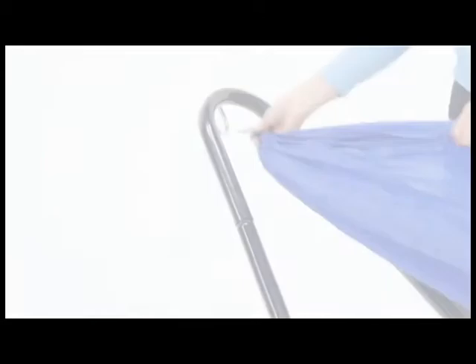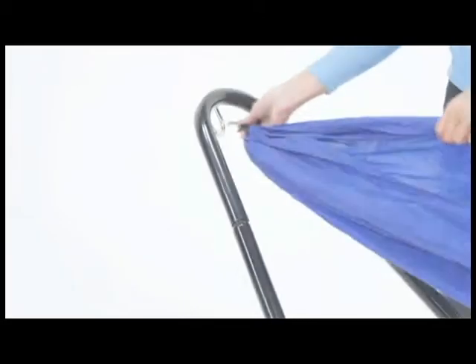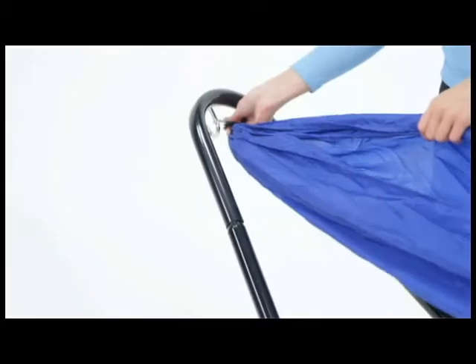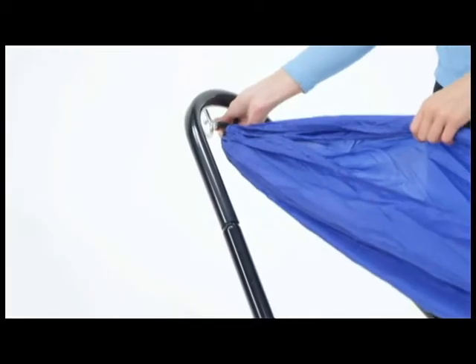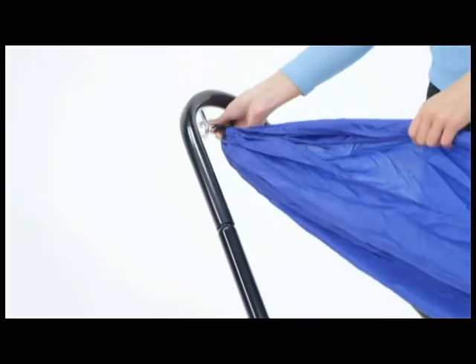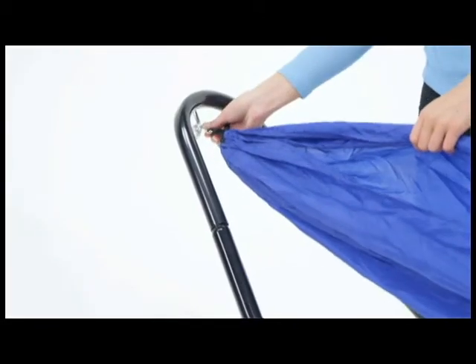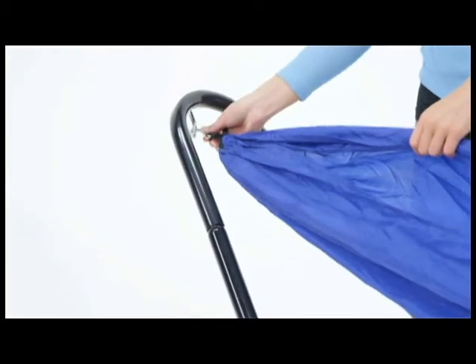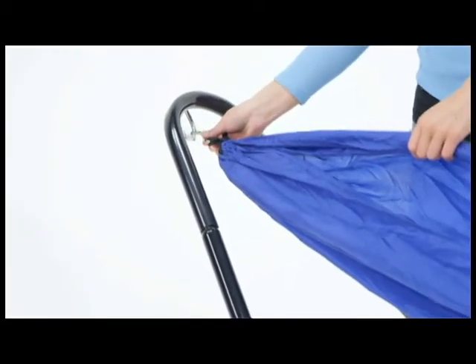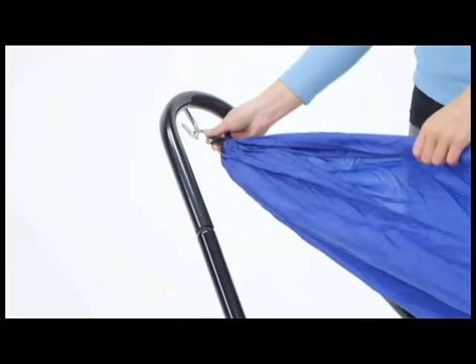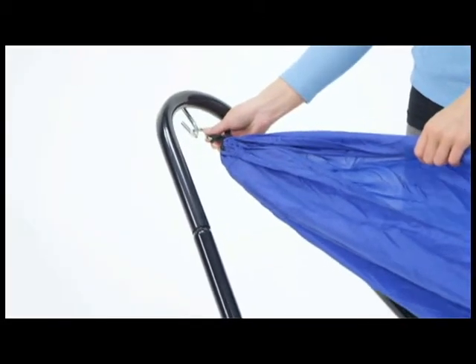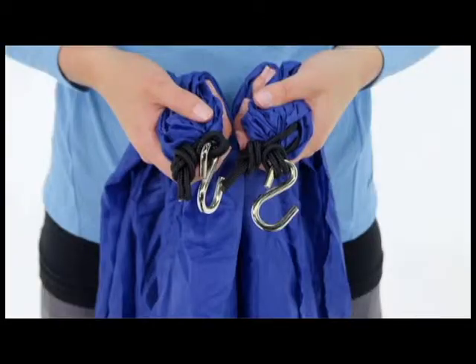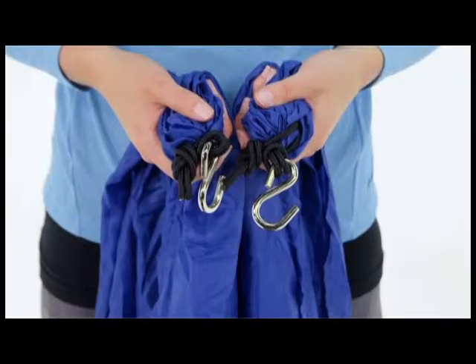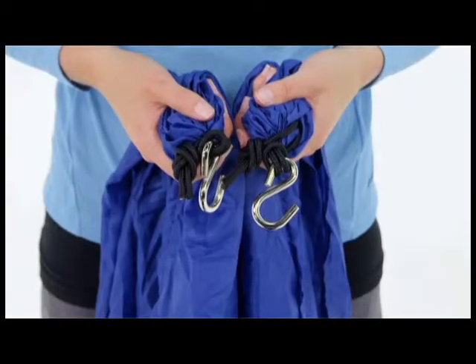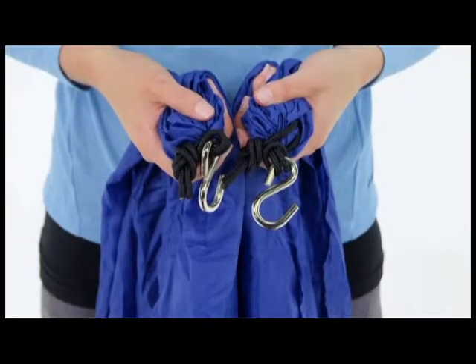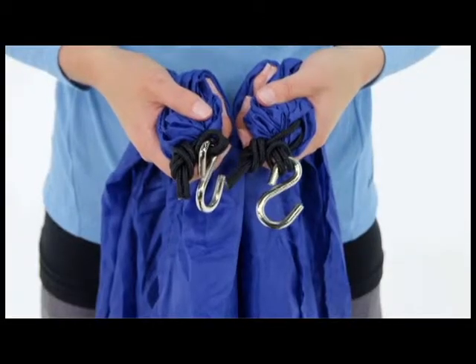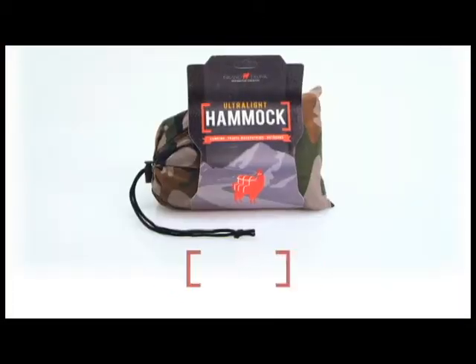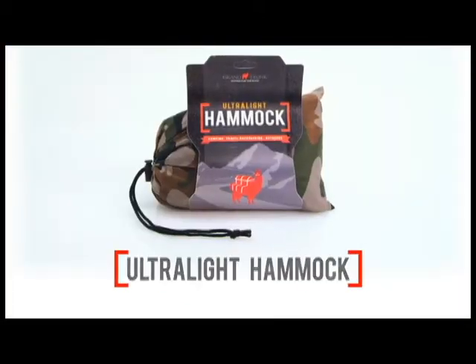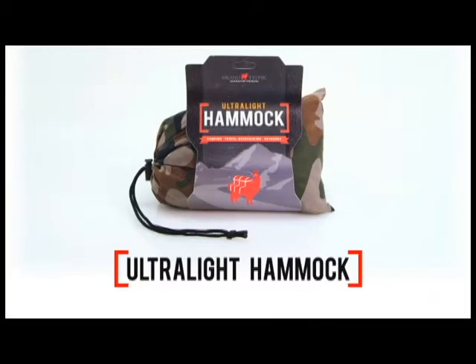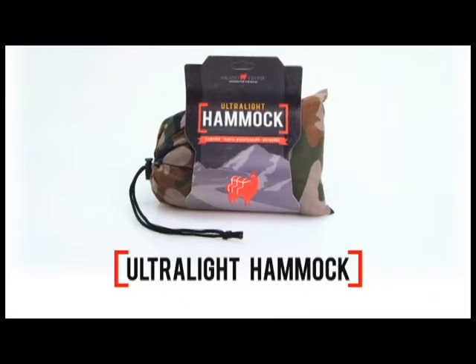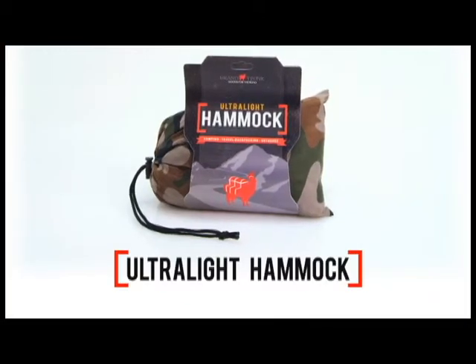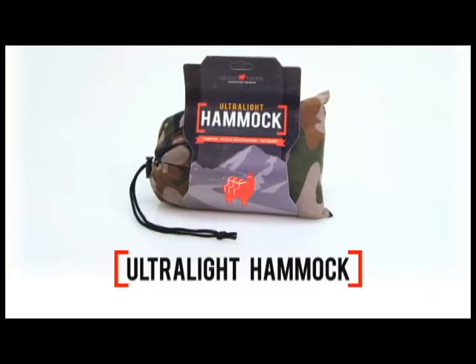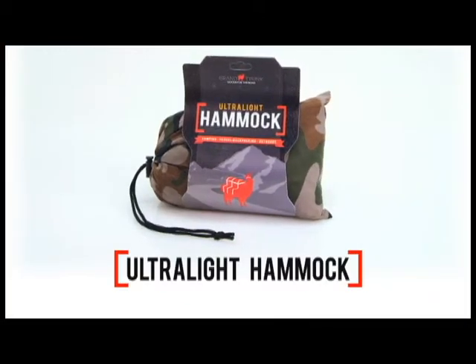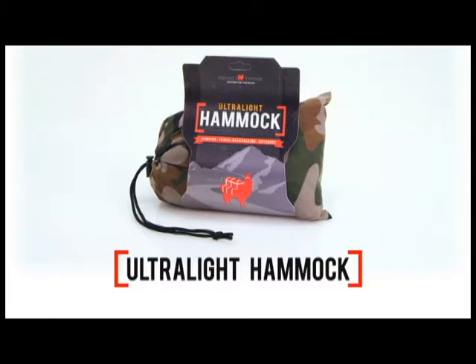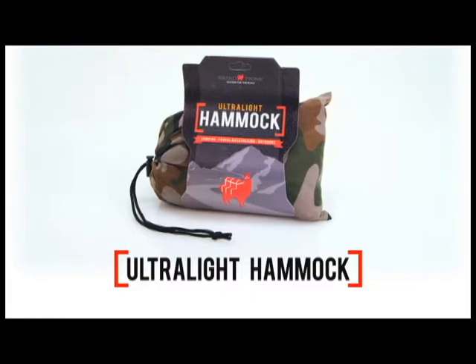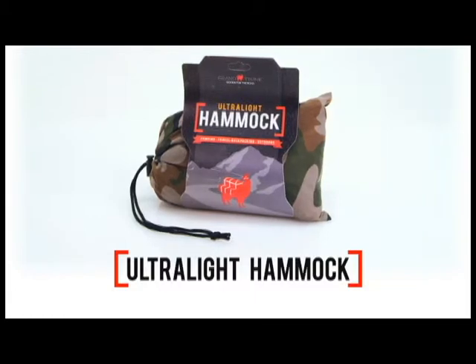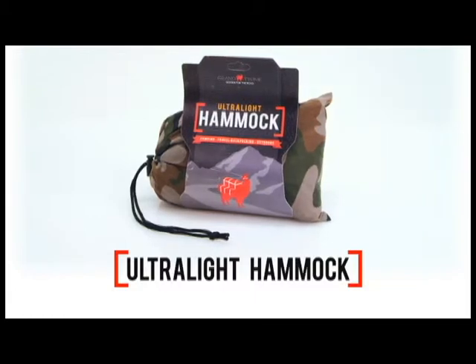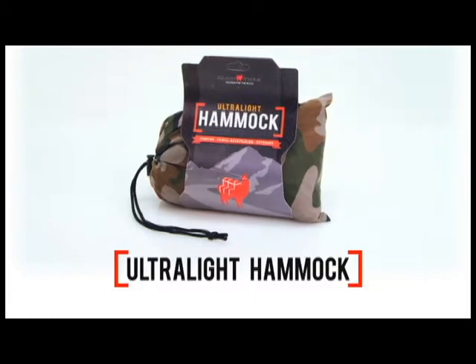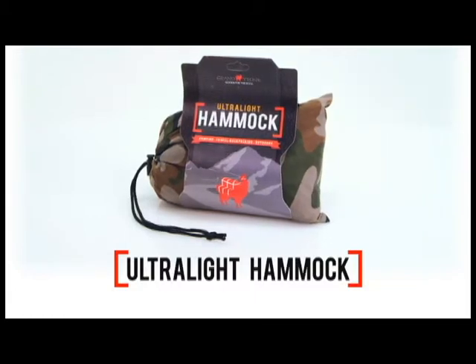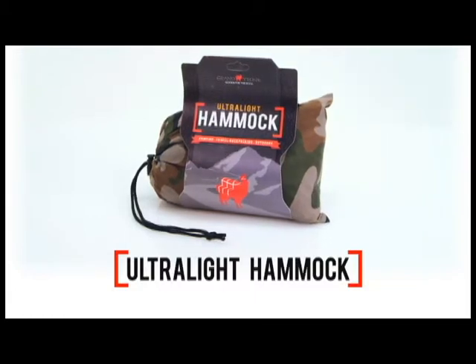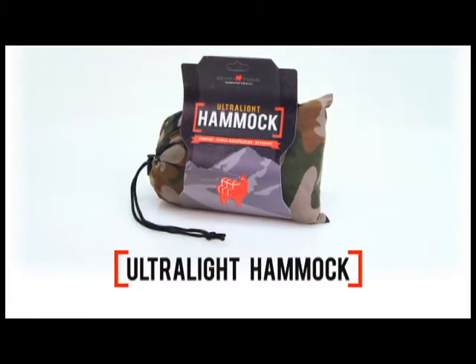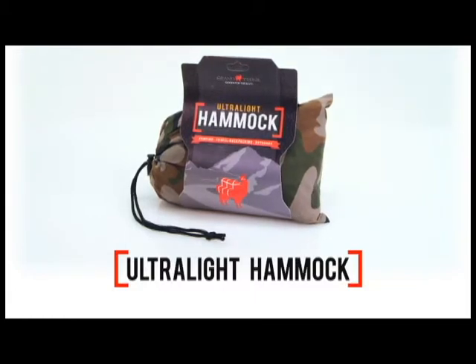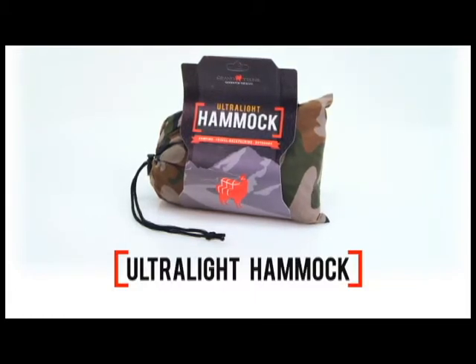Super easy to set up with two included S-hooks, you'll only need to supply your own rope or buy the Grand Trunk Hanging Kit separately.